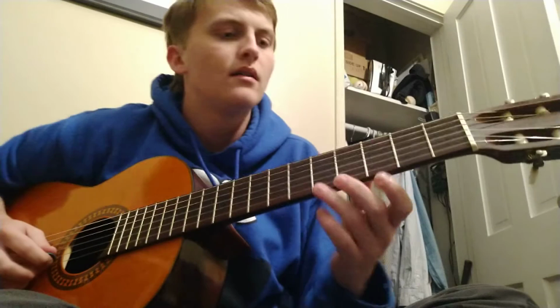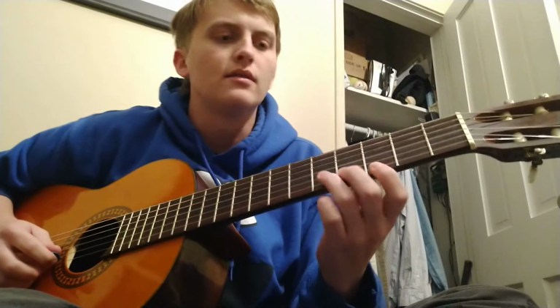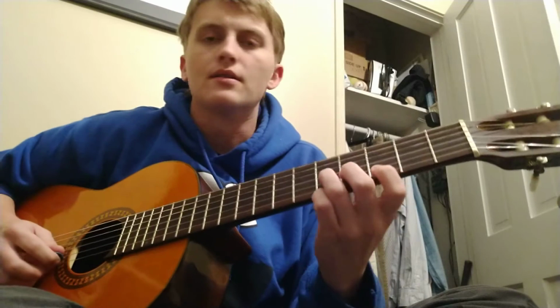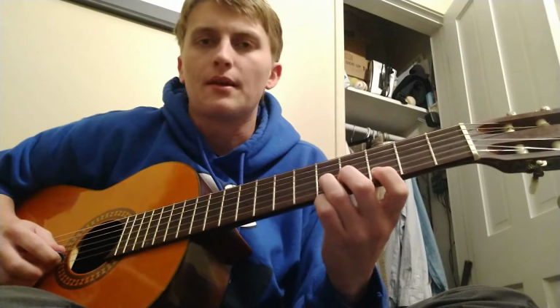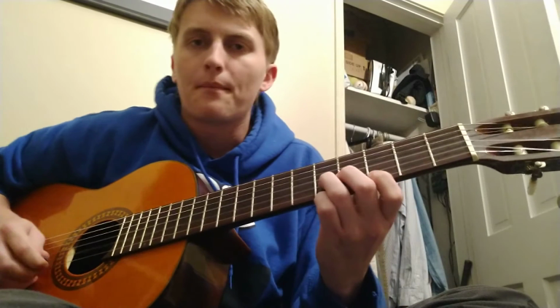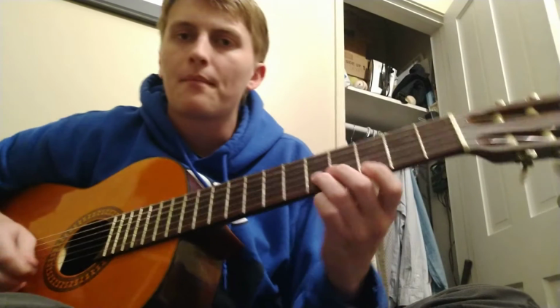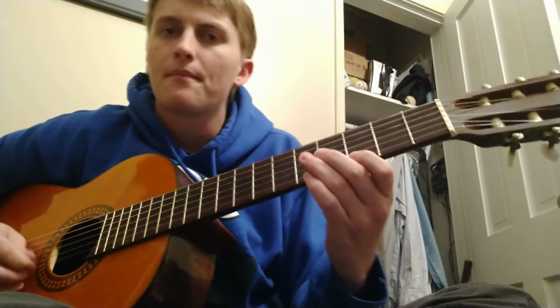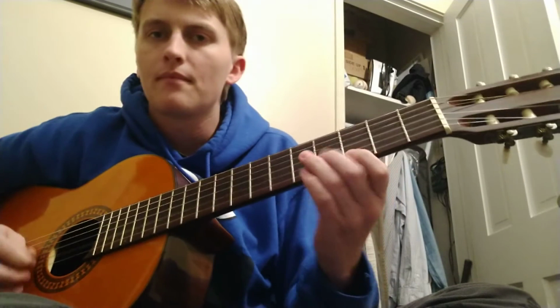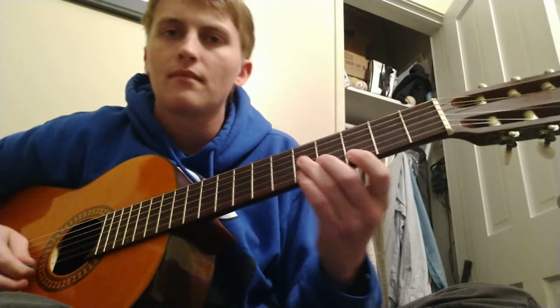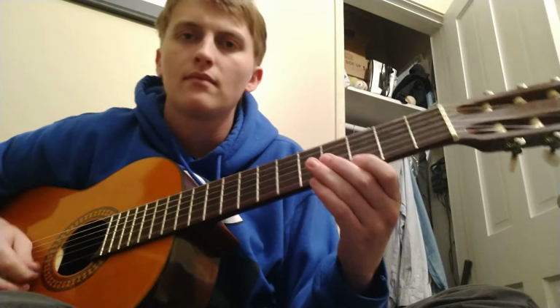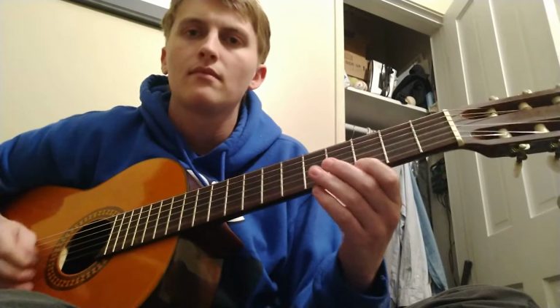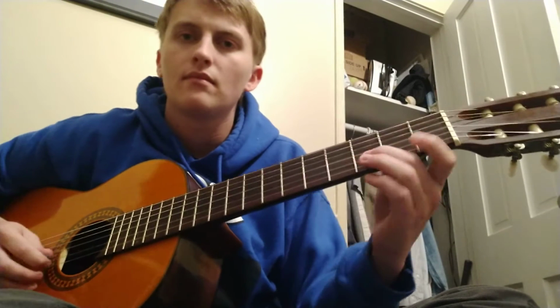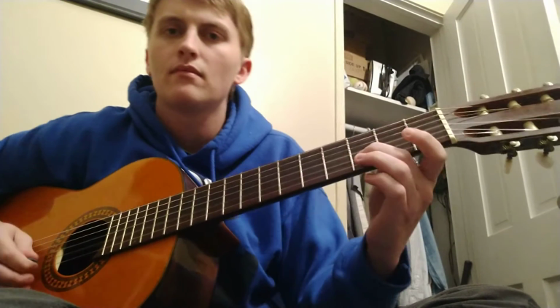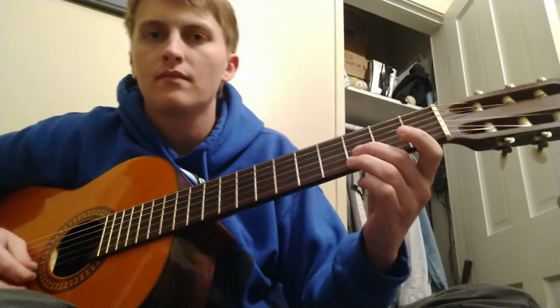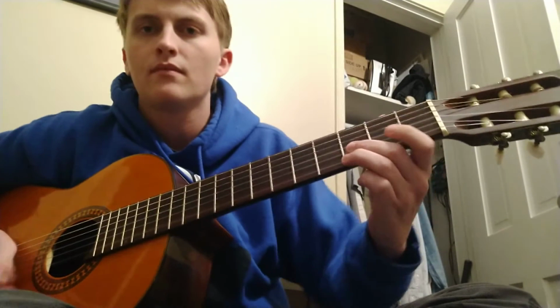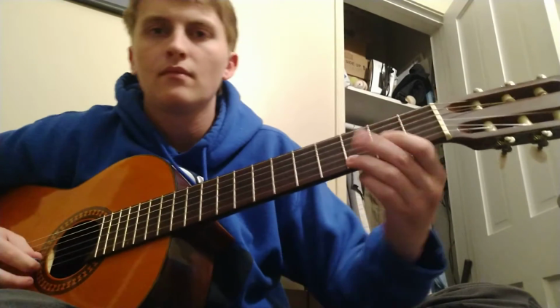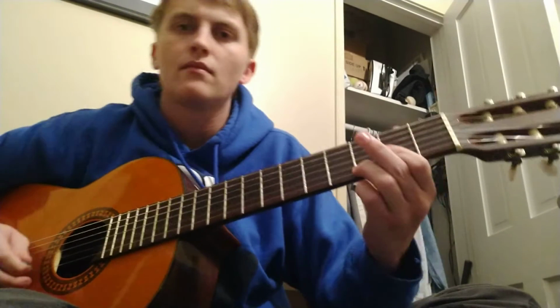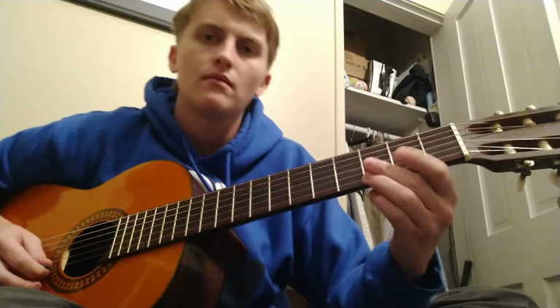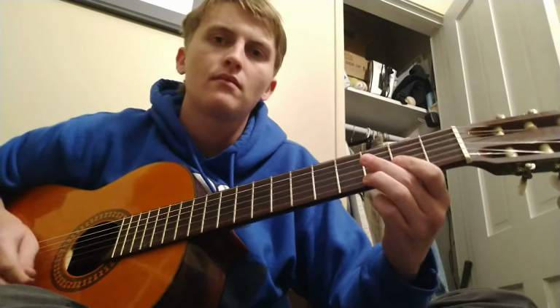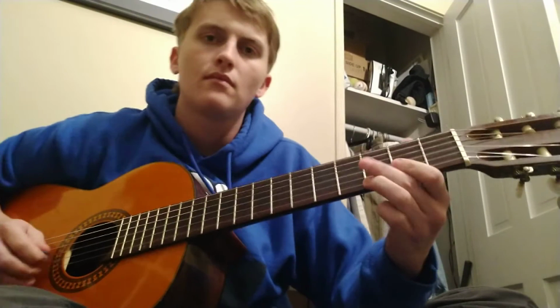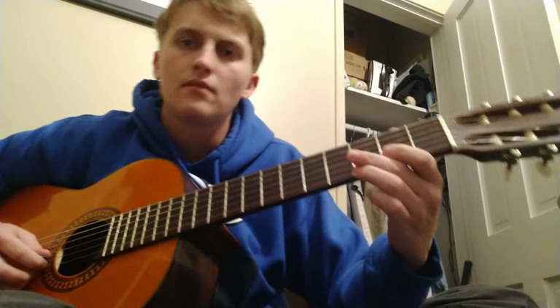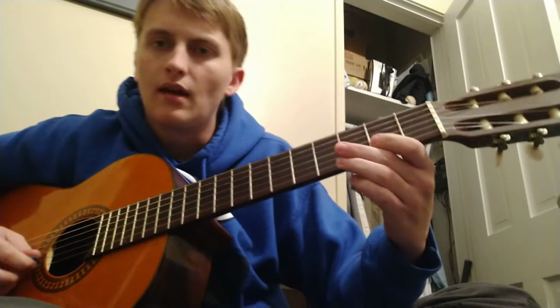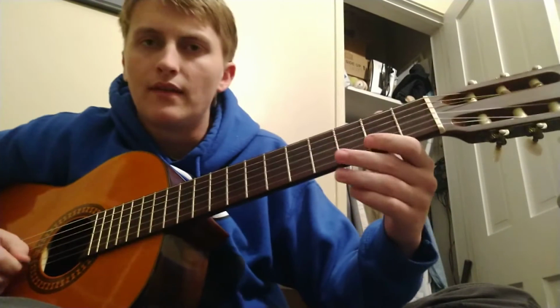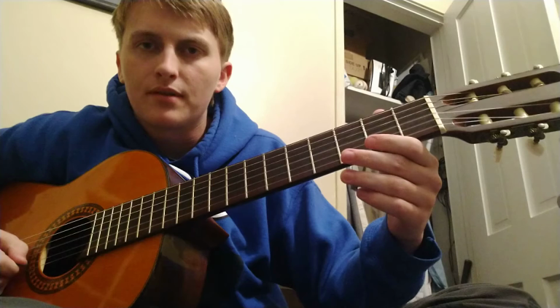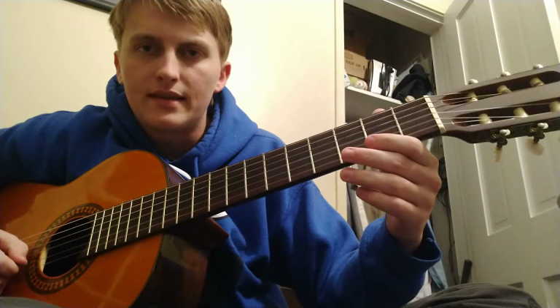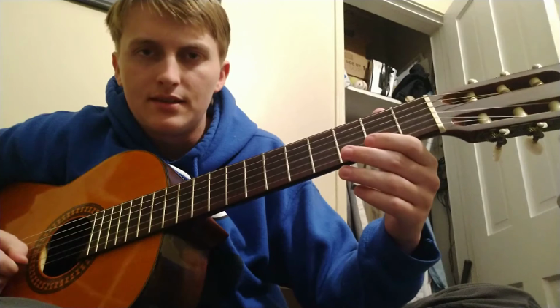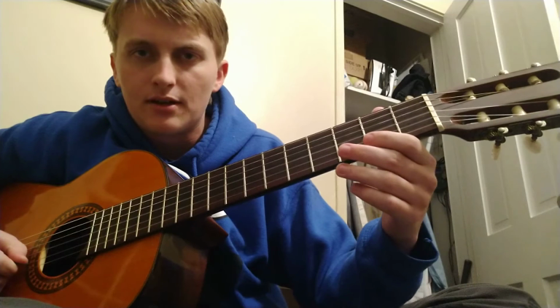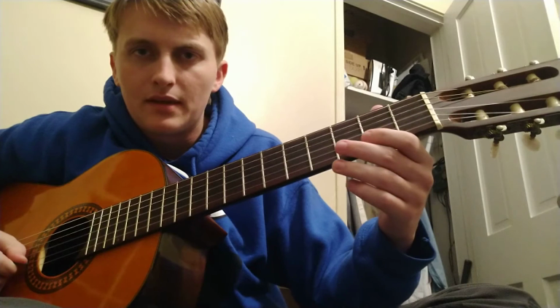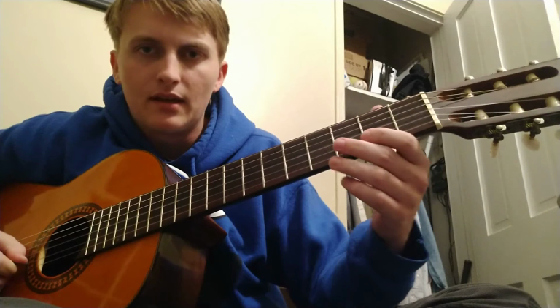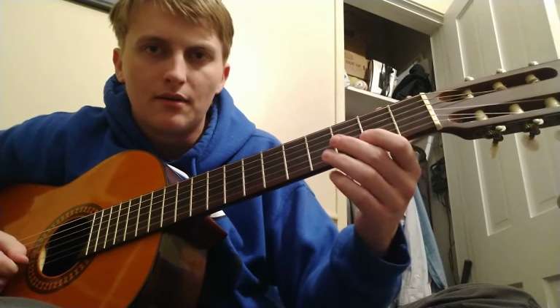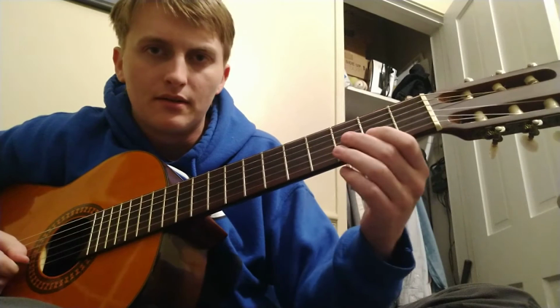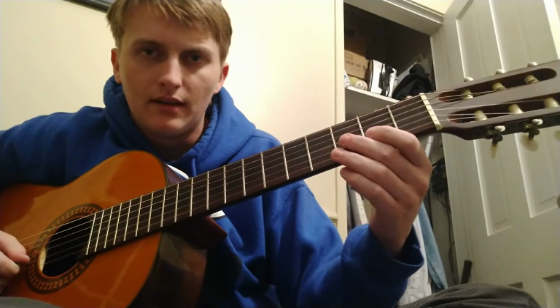So it goes like... And then play that C sharp again and go into D.